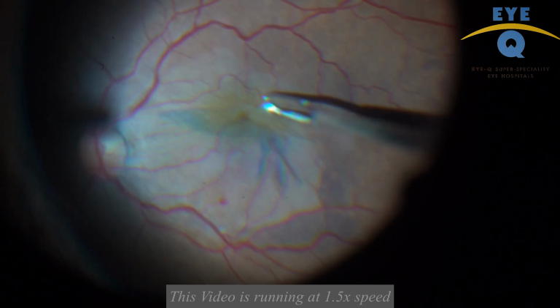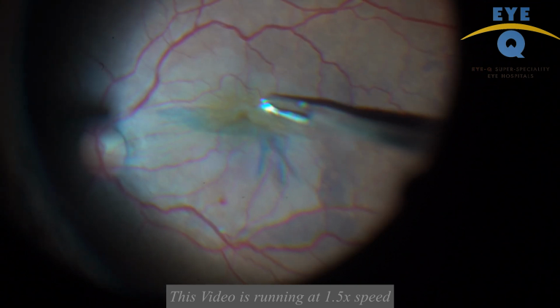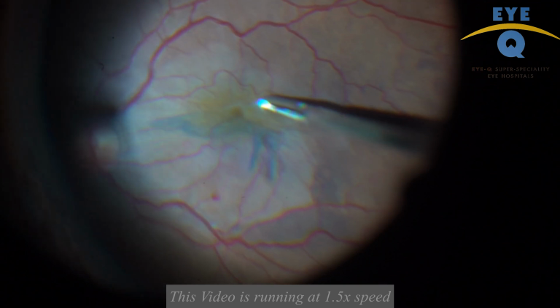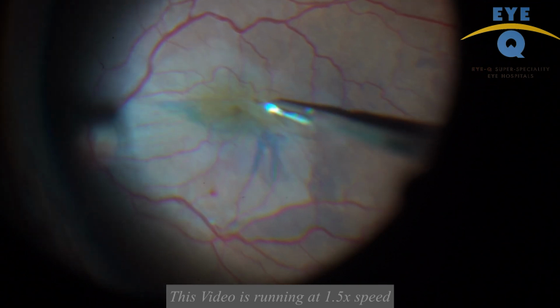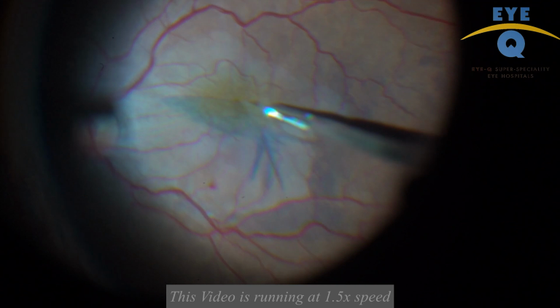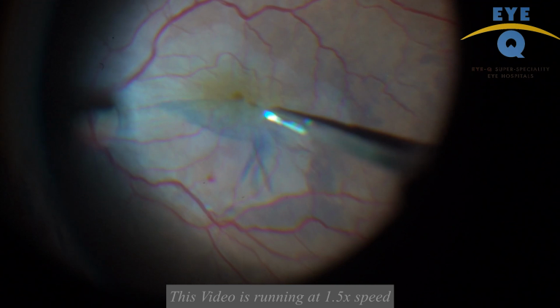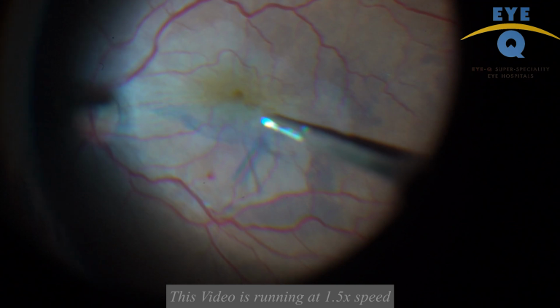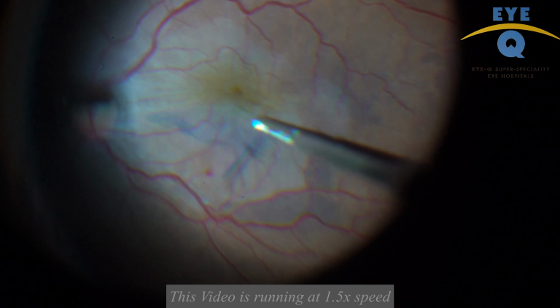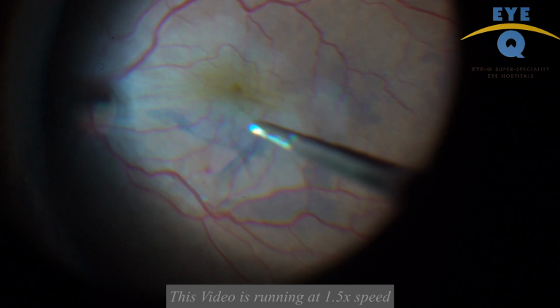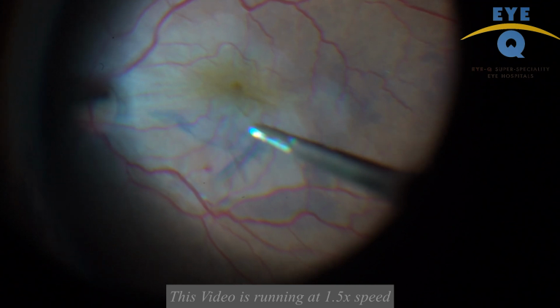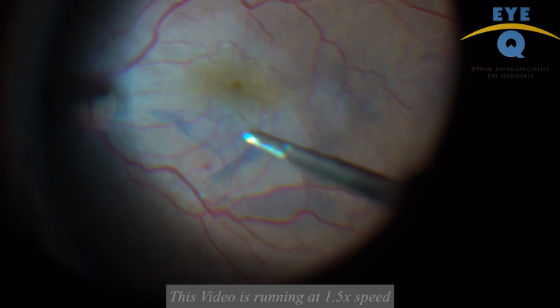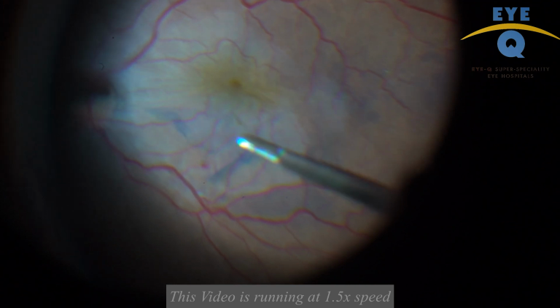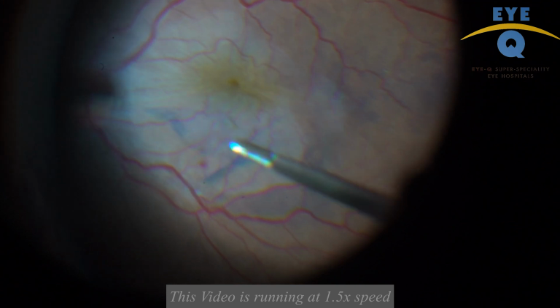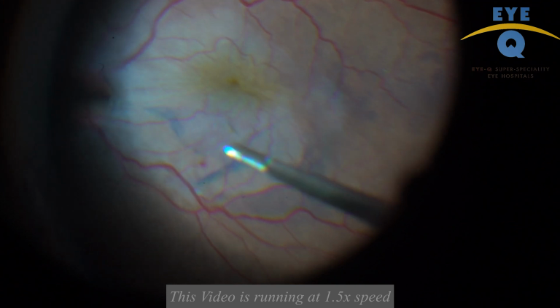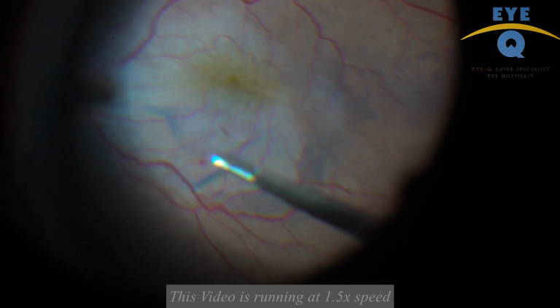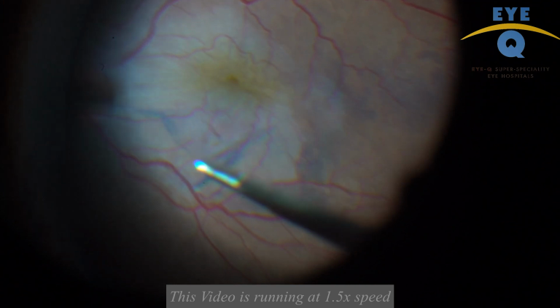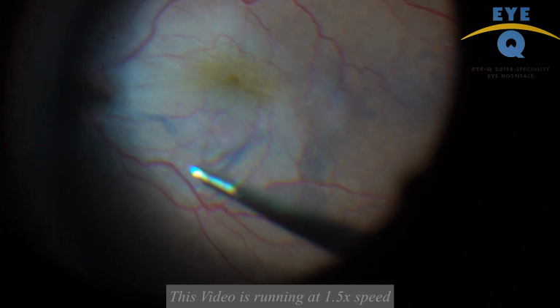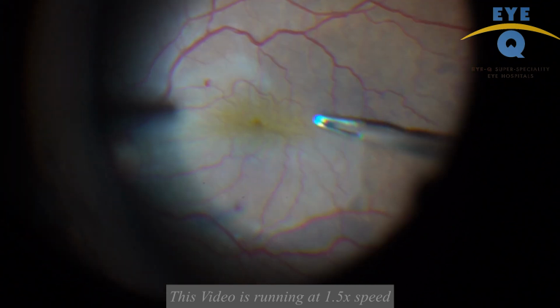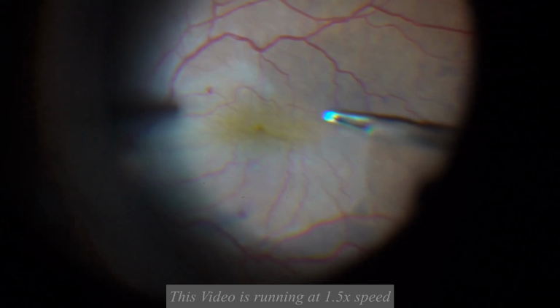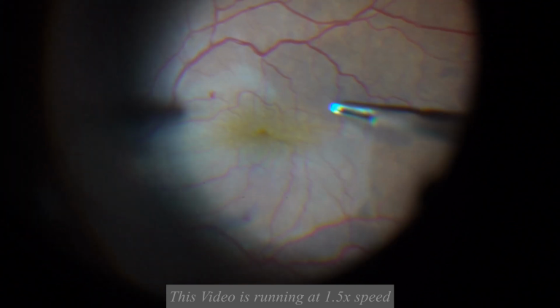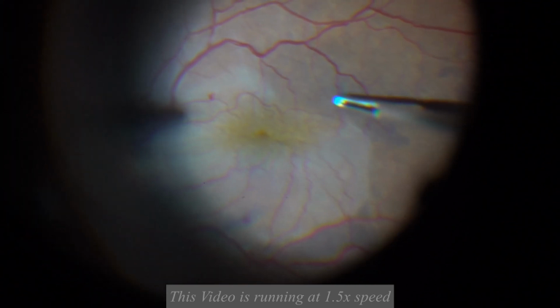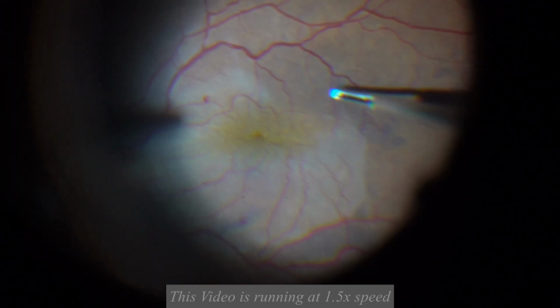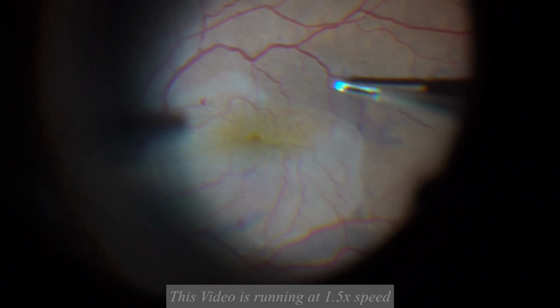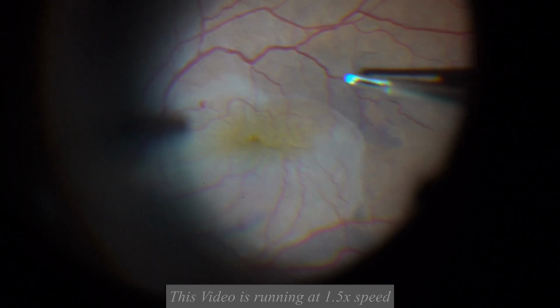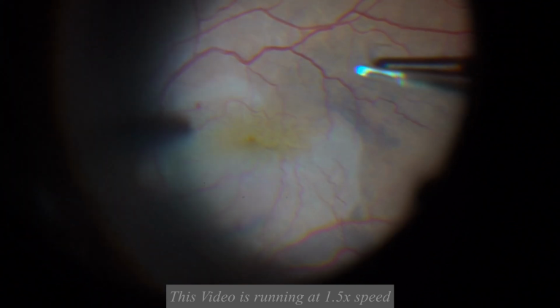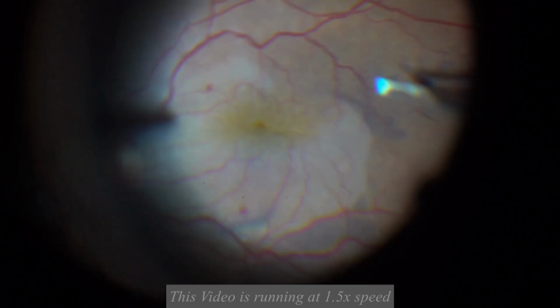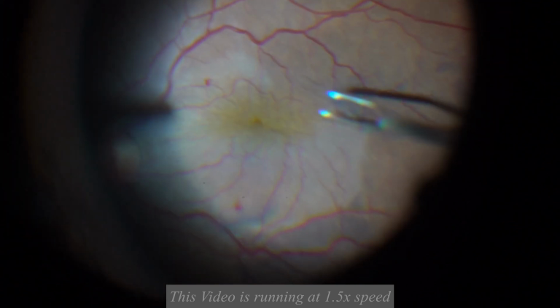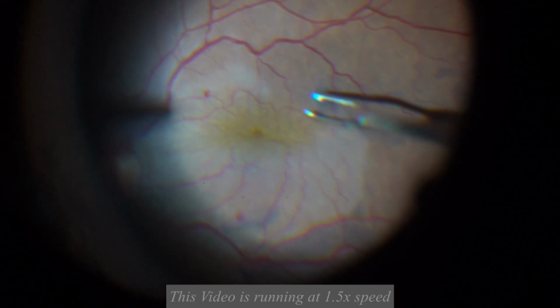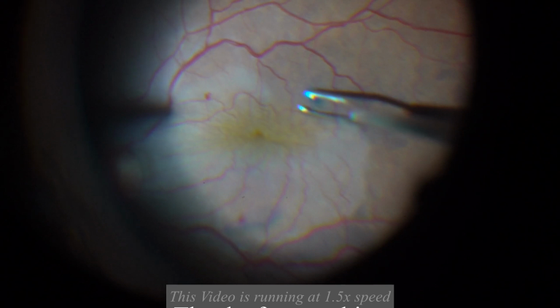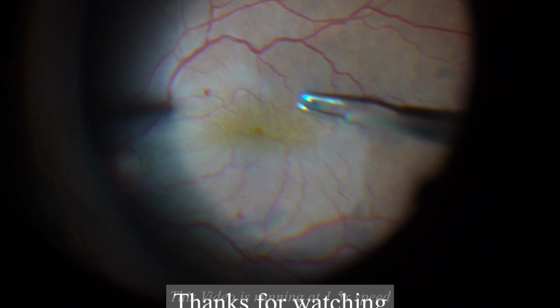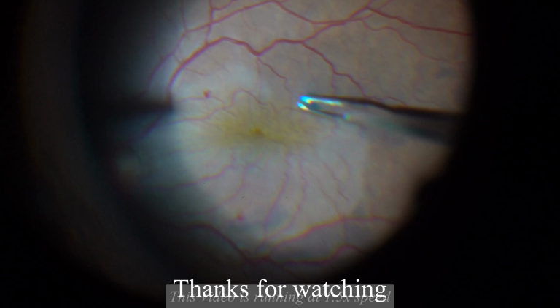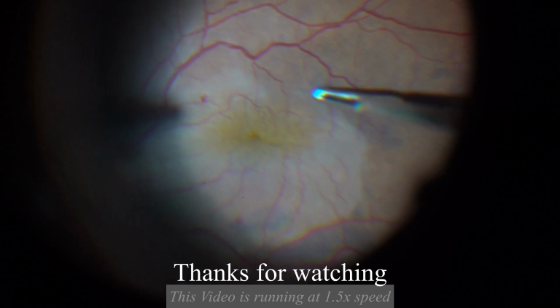Once the fovea is free from ERM and ILM, you can go back to your original plan for peeling.